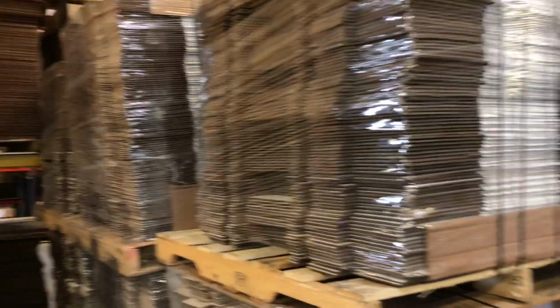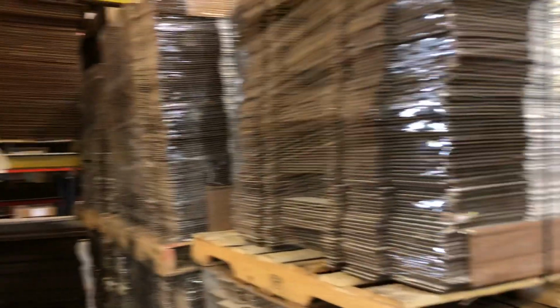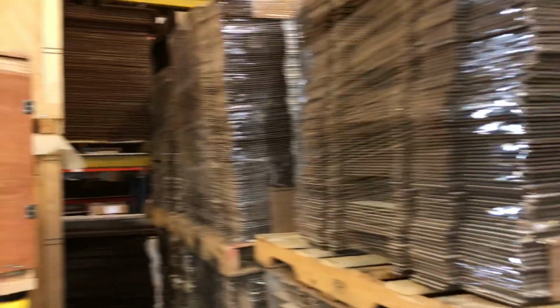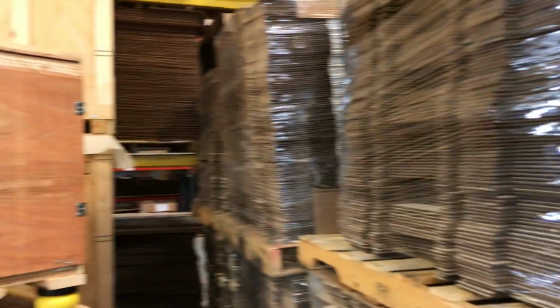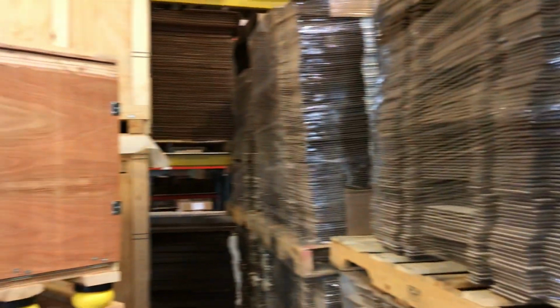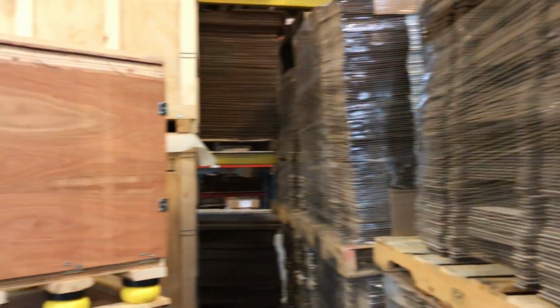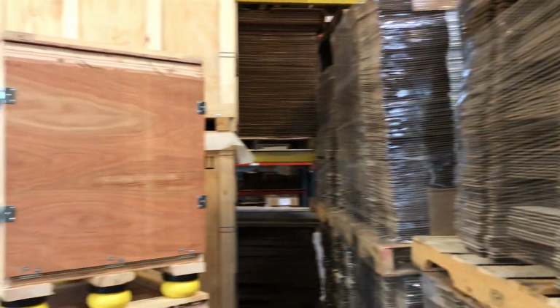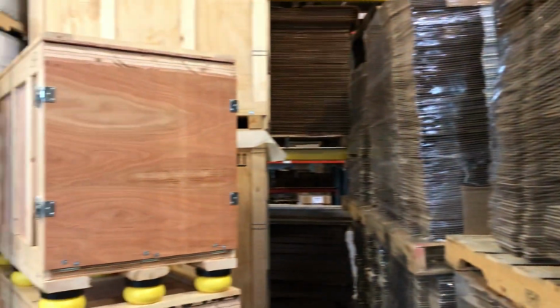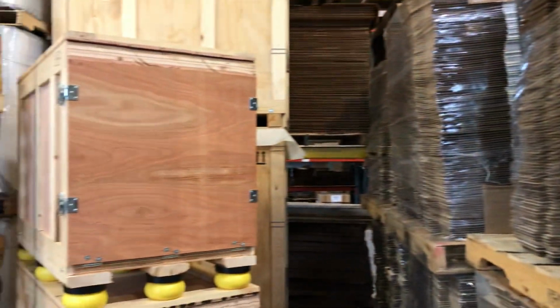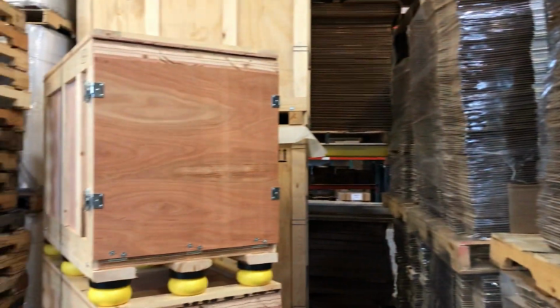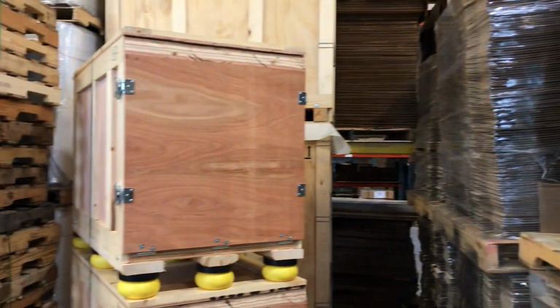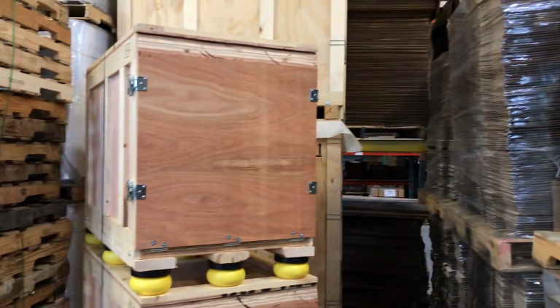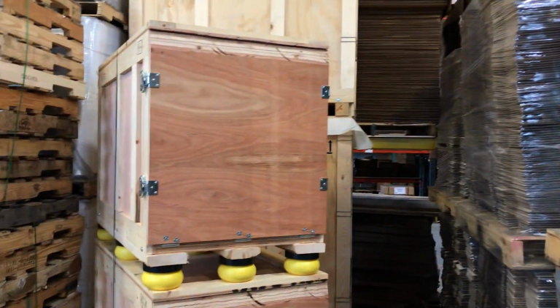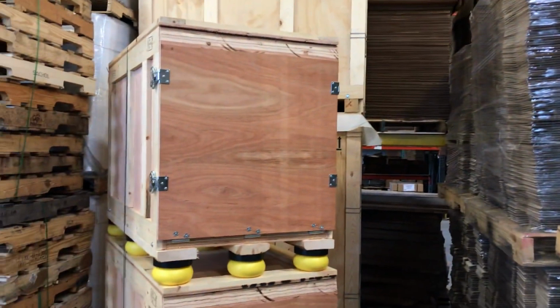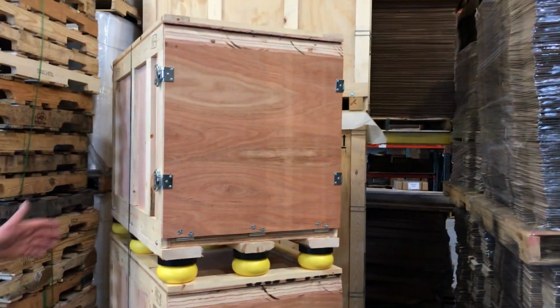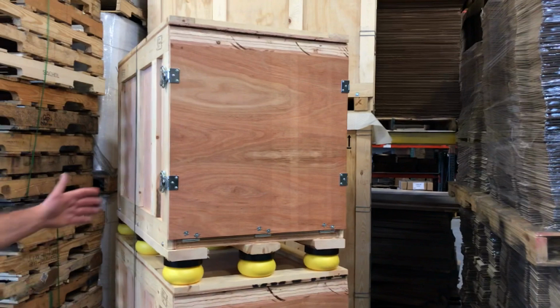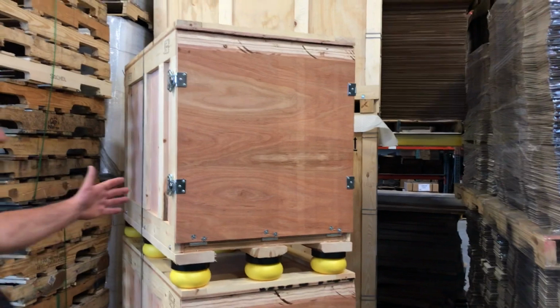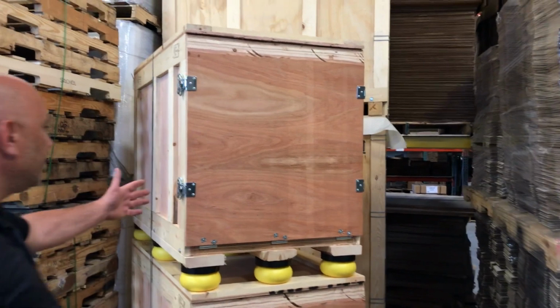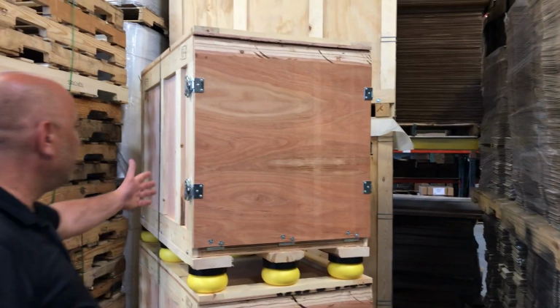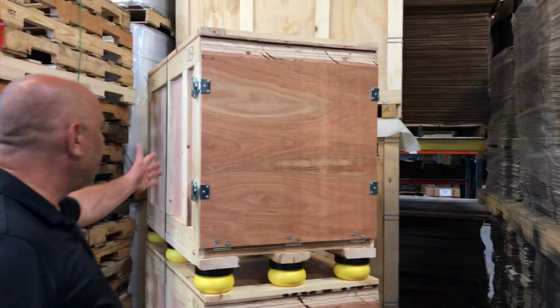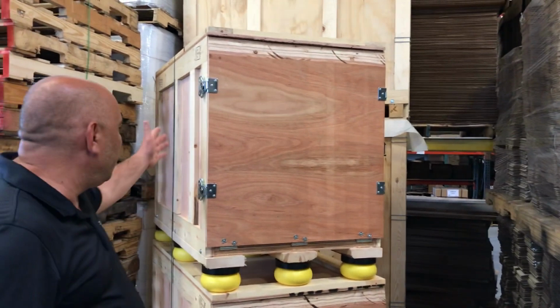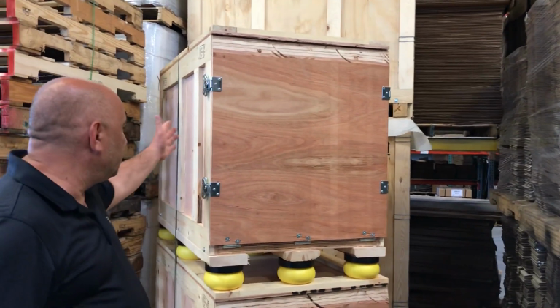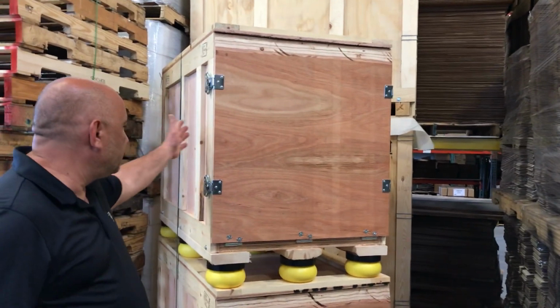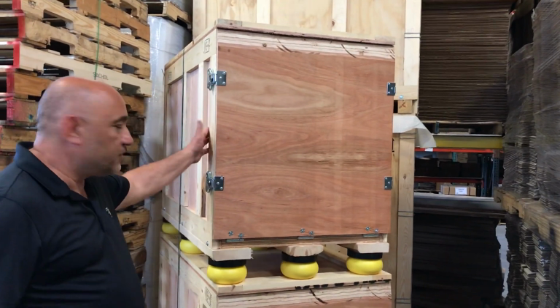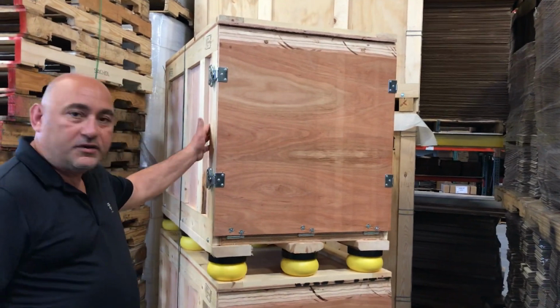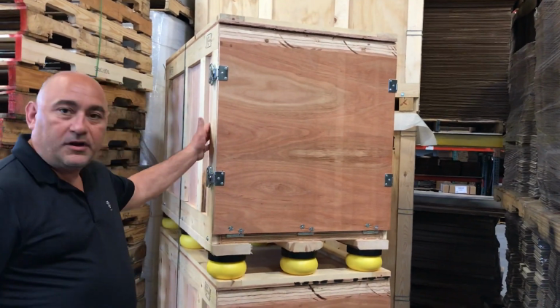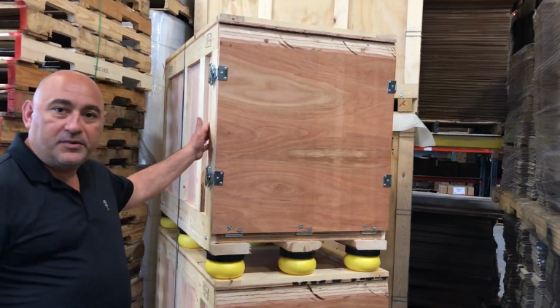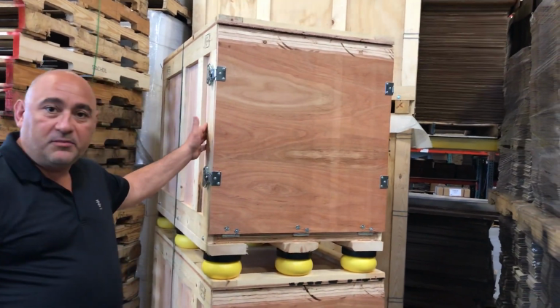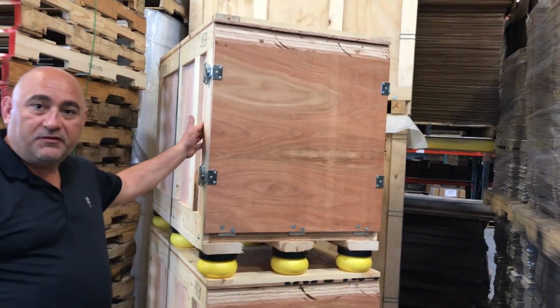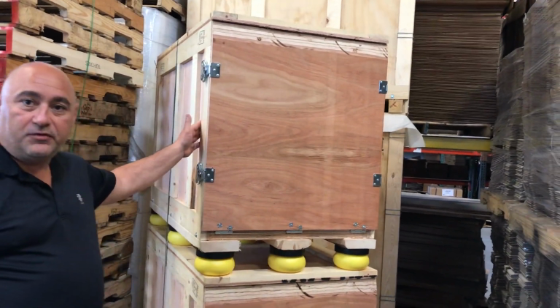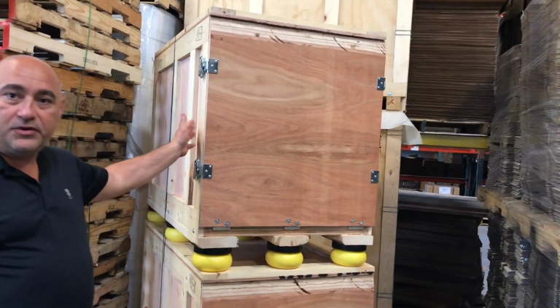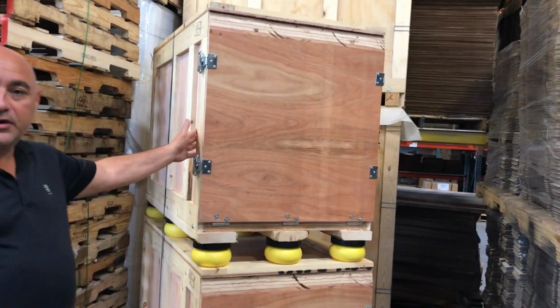We also do some specialty wood crating. This is for another company in Buffalo, New York.